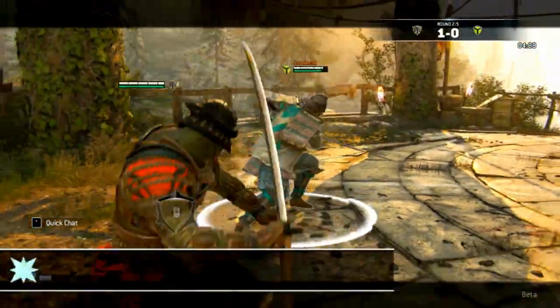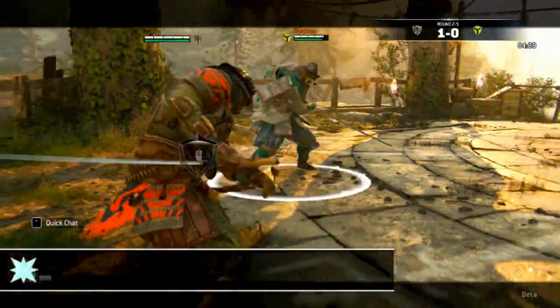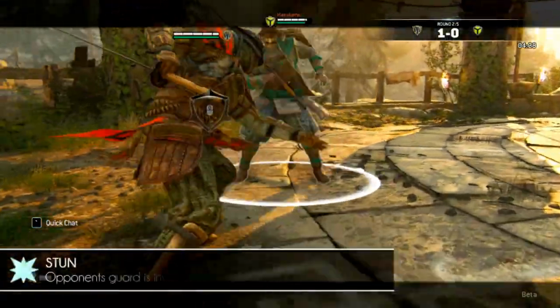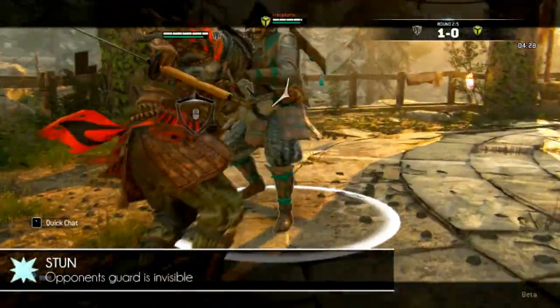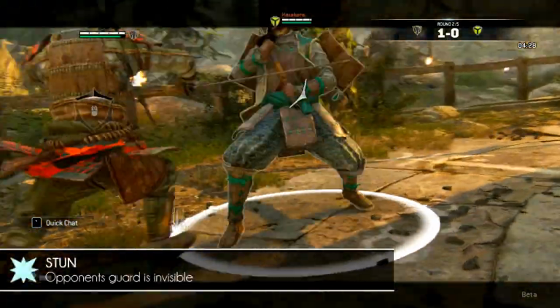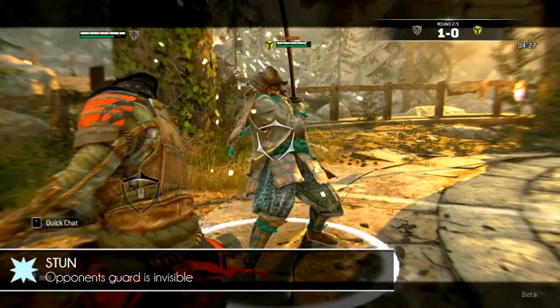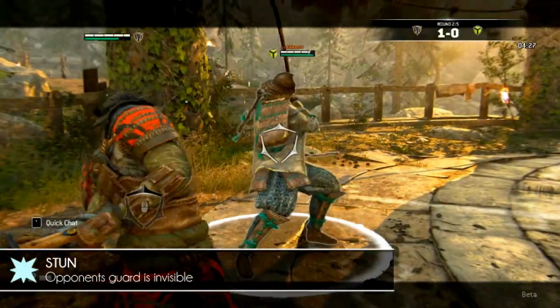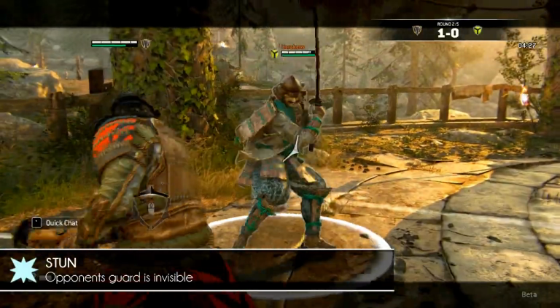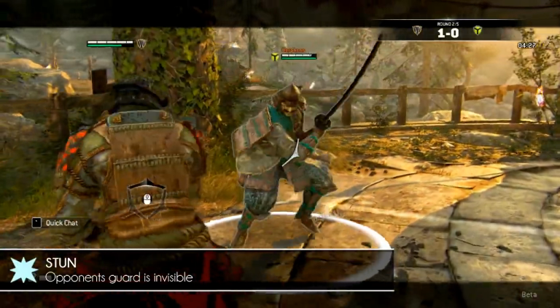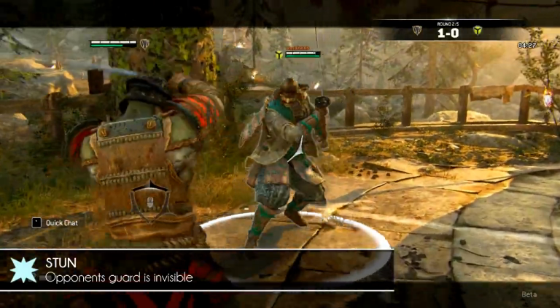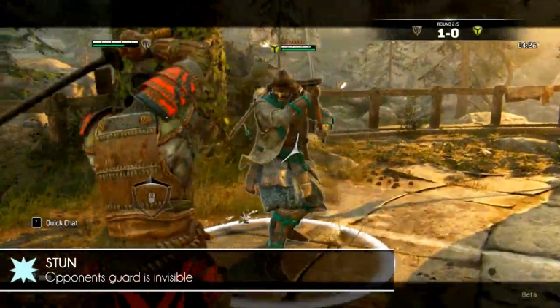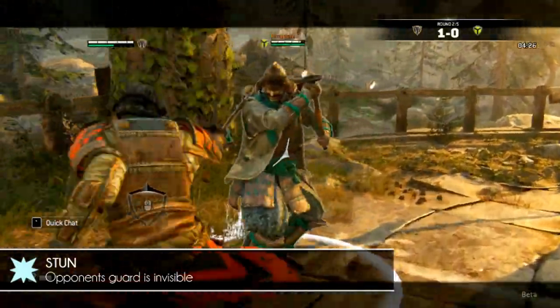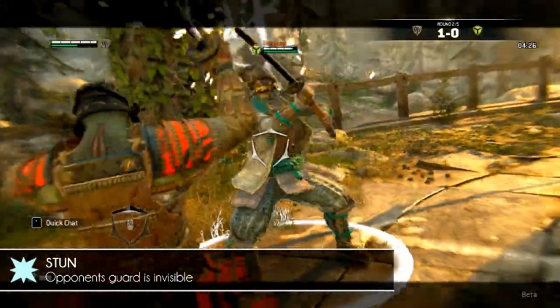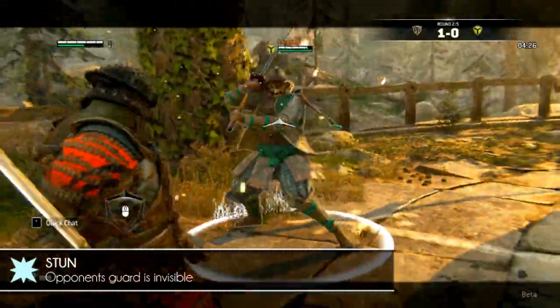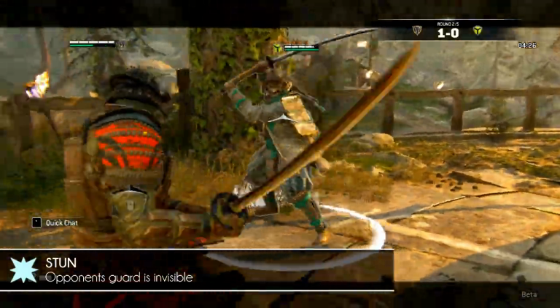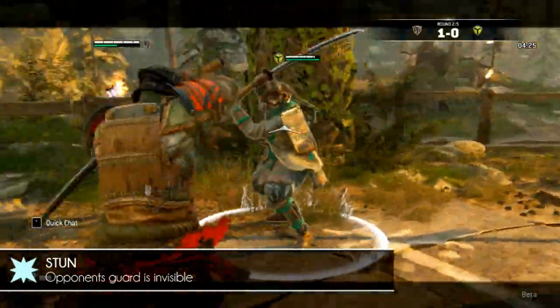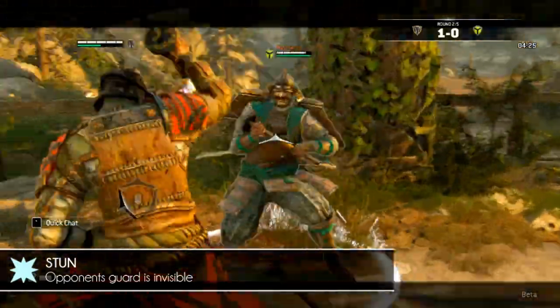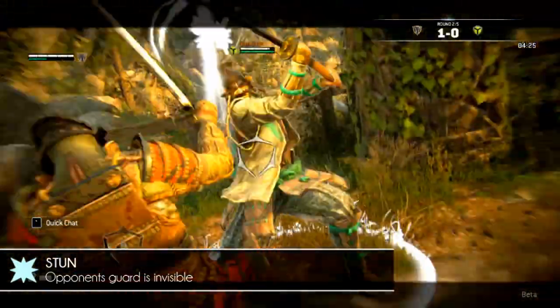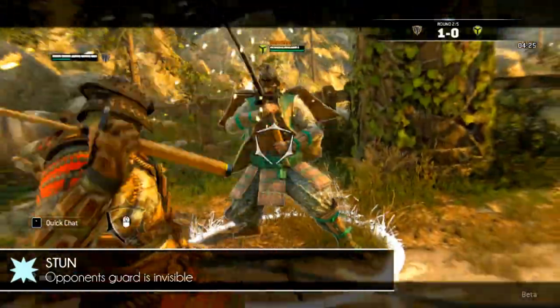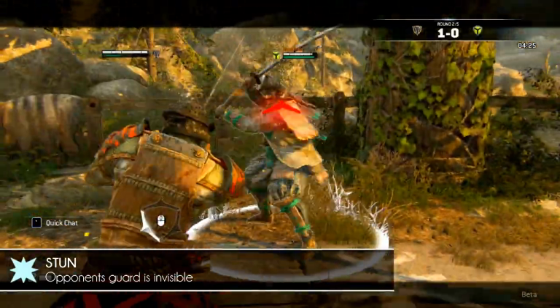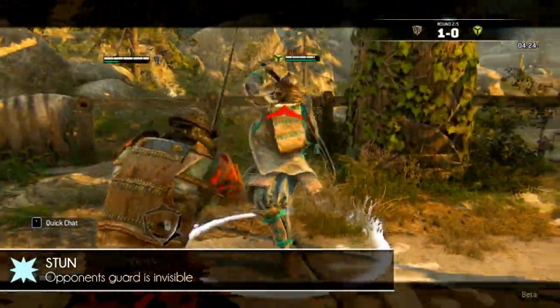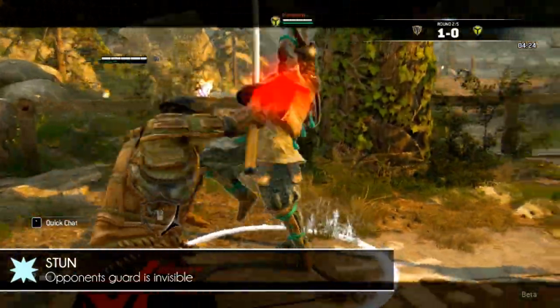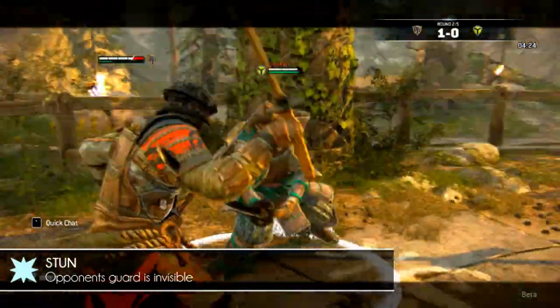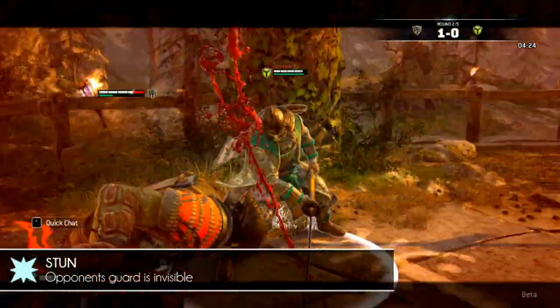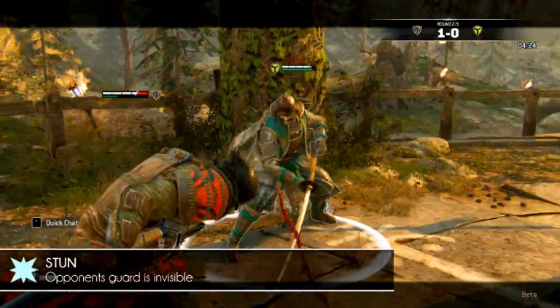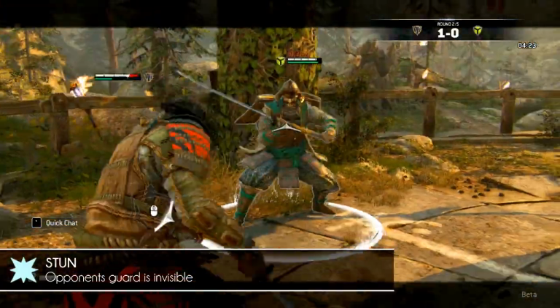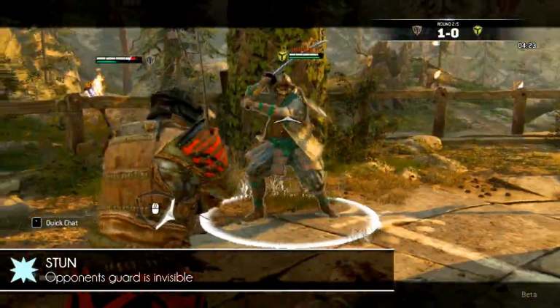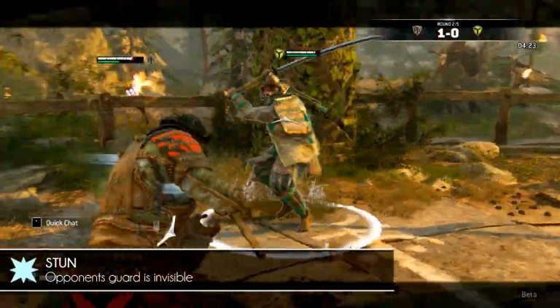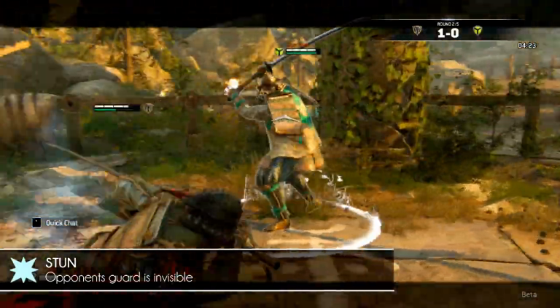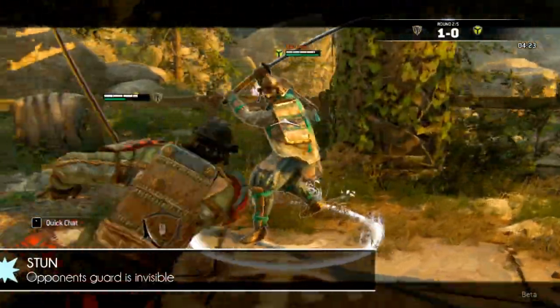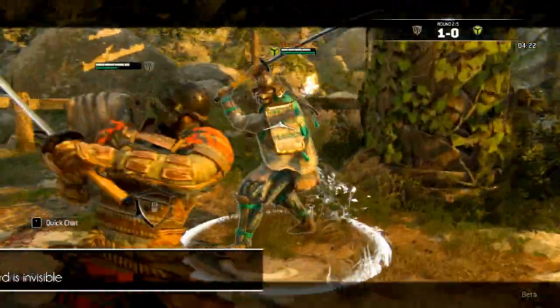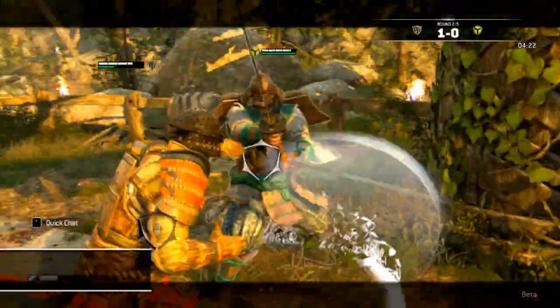When you're stunned, you can't see the opponent's guard, but you can still manage to dodge an incoming attack.